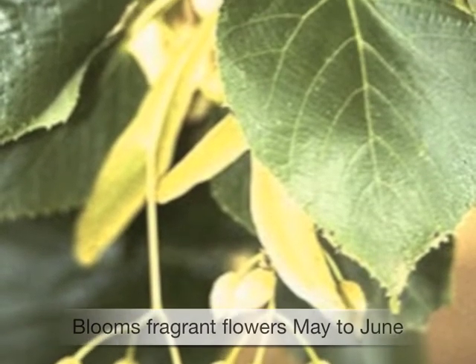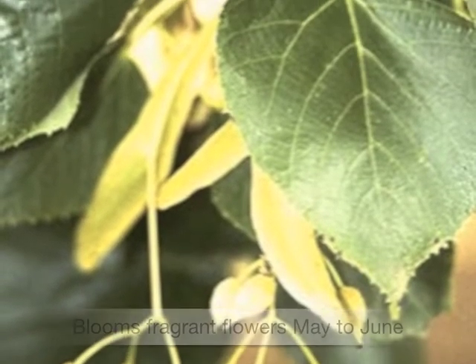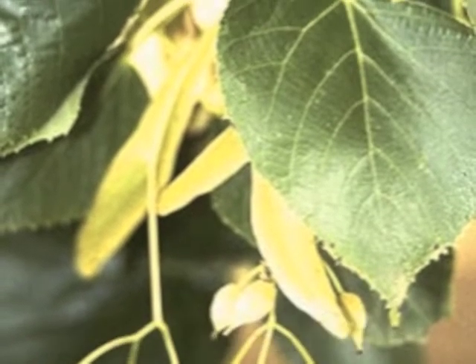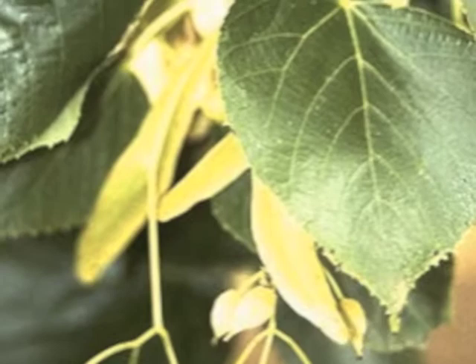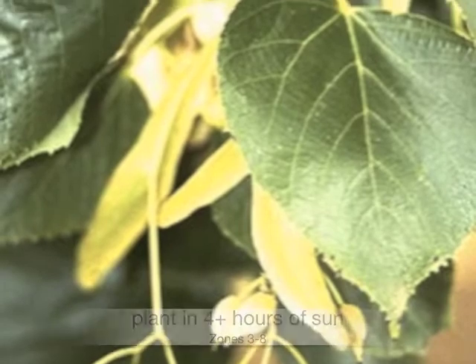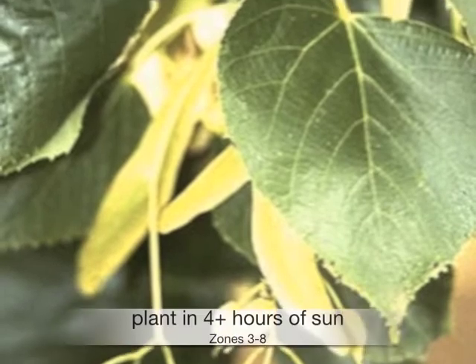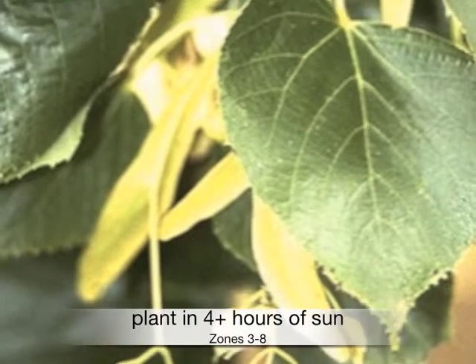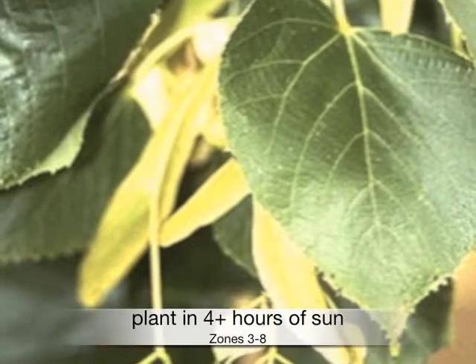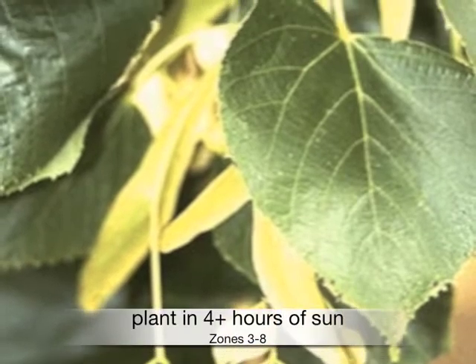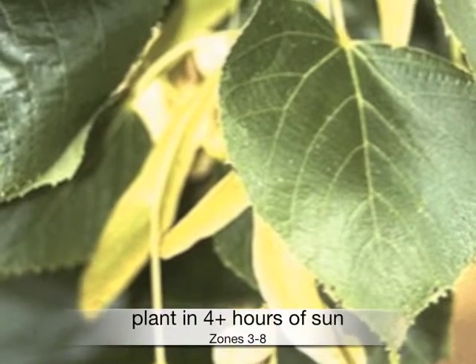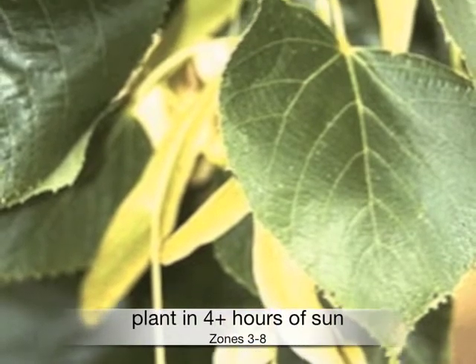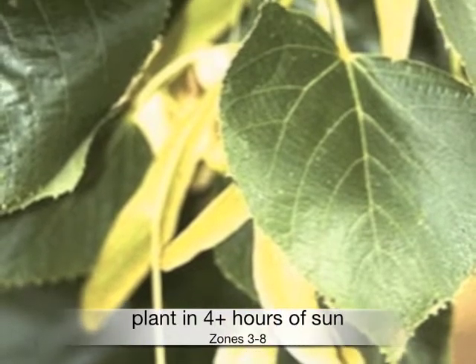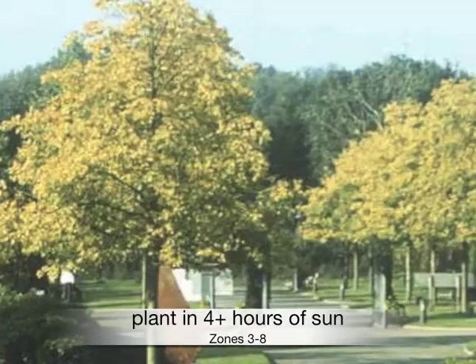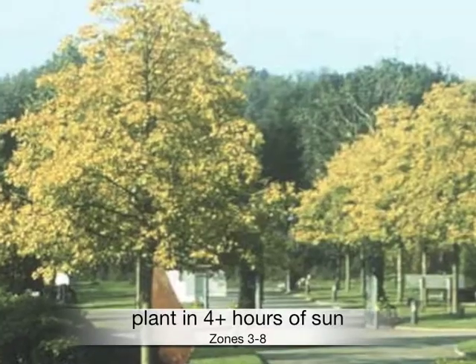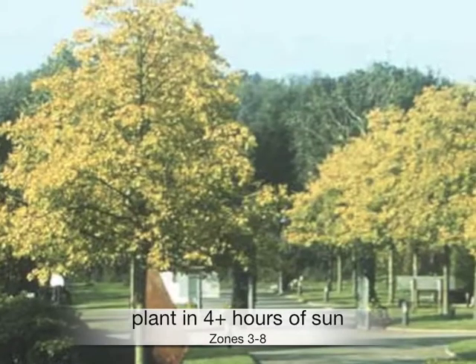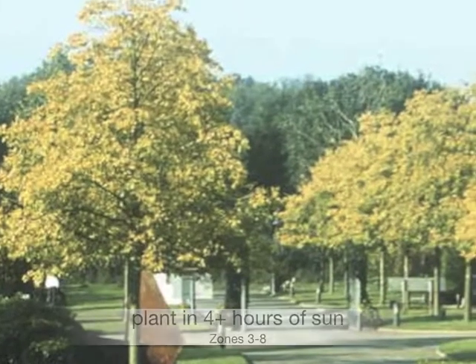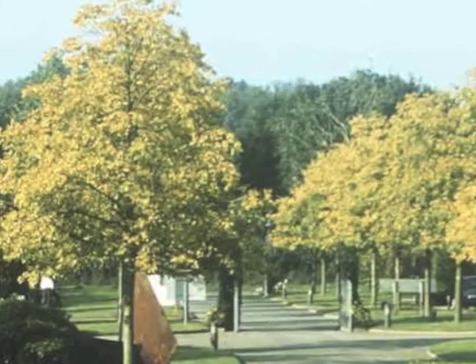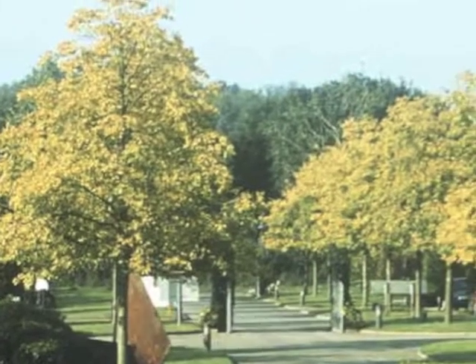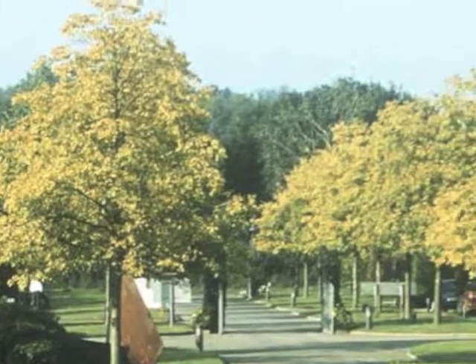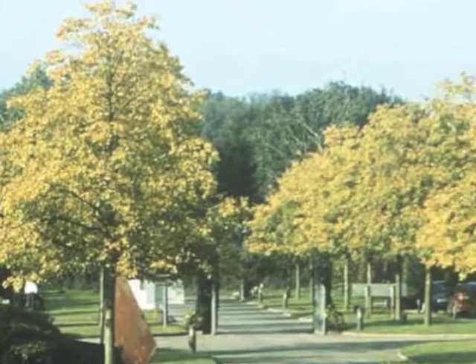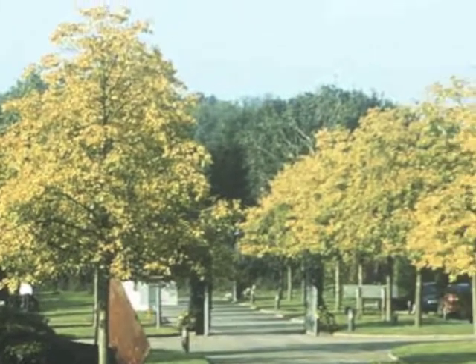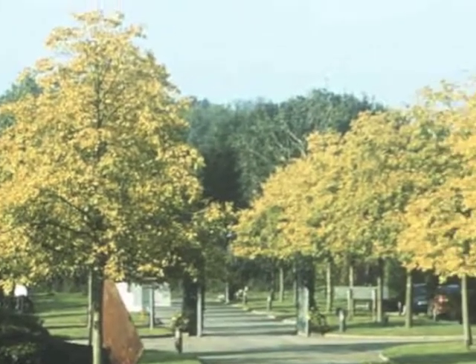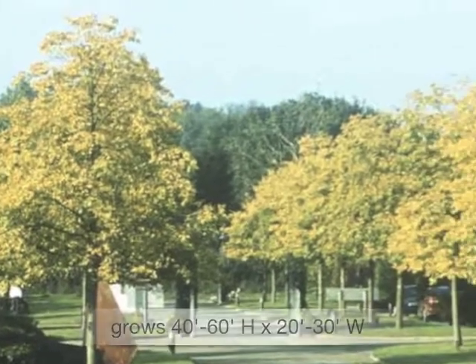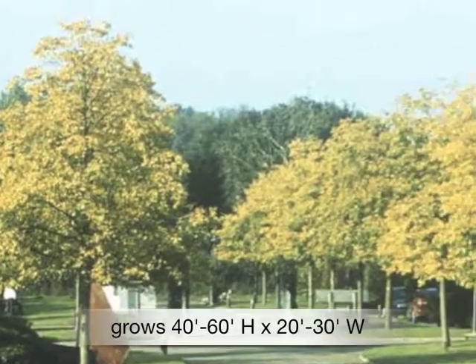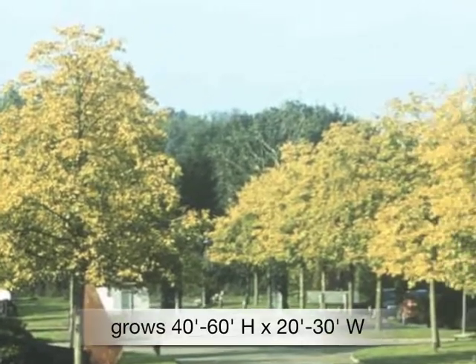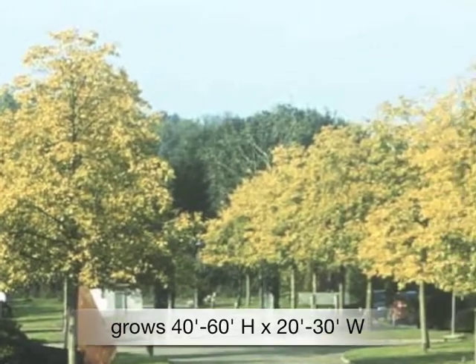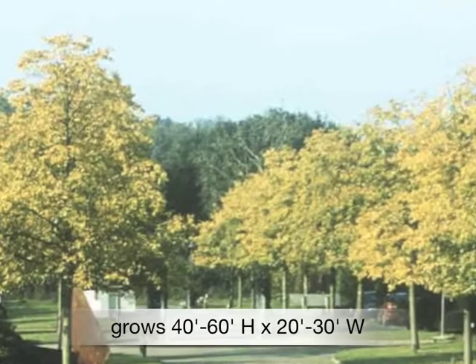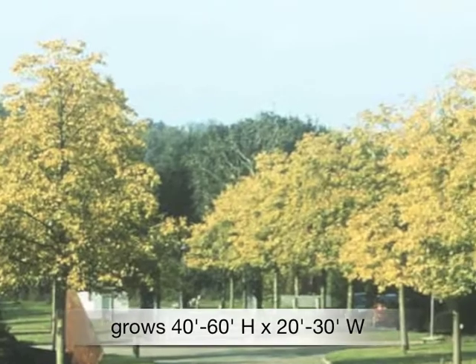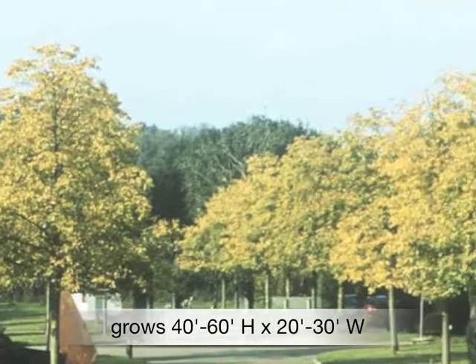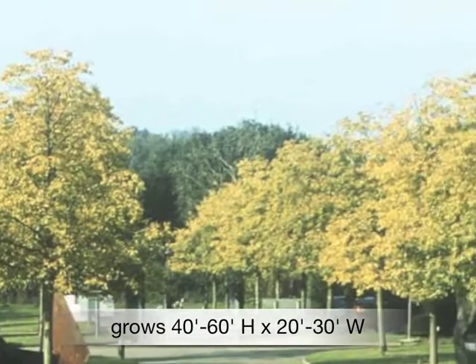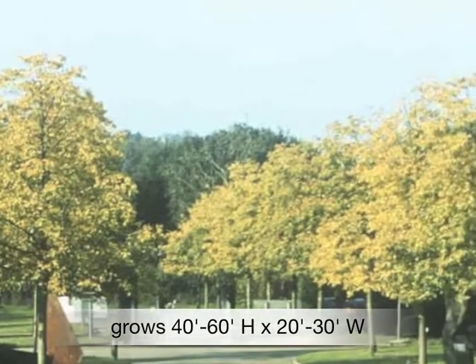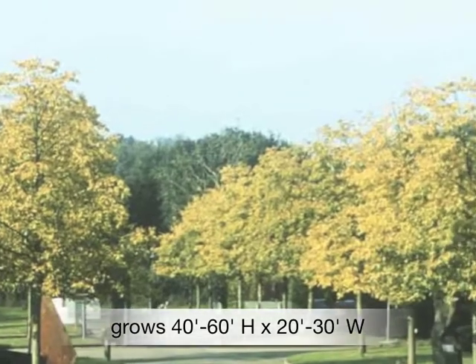Plant in full sun to part shade in zones 3 through 8. Grows 40 to 60 feet high by 20 to 30 feet wide.